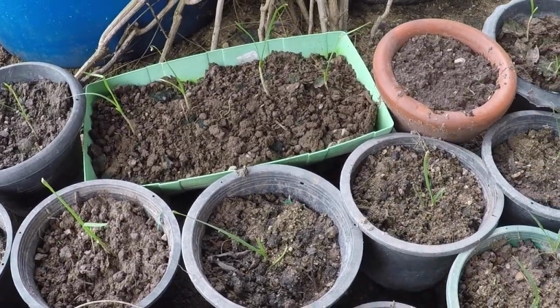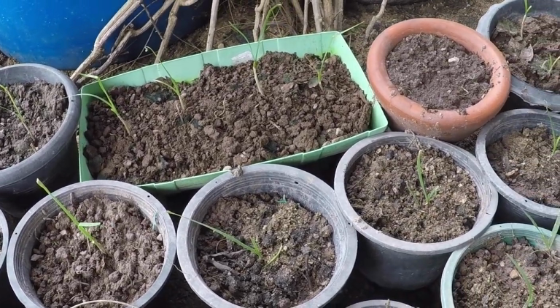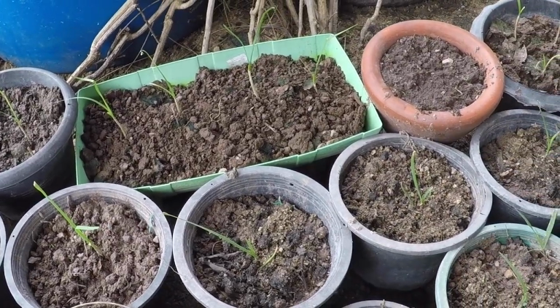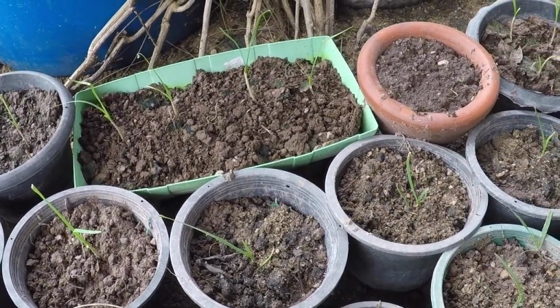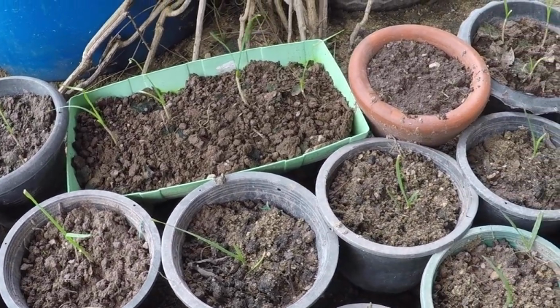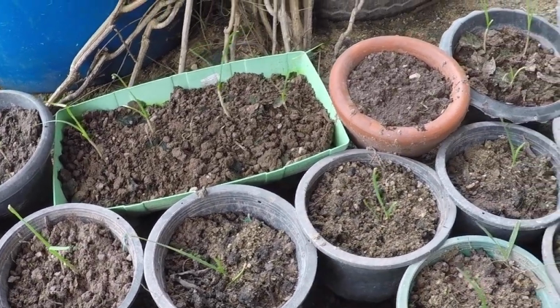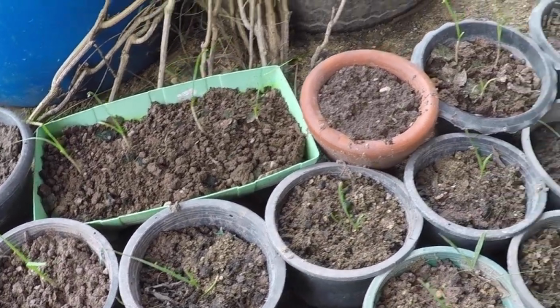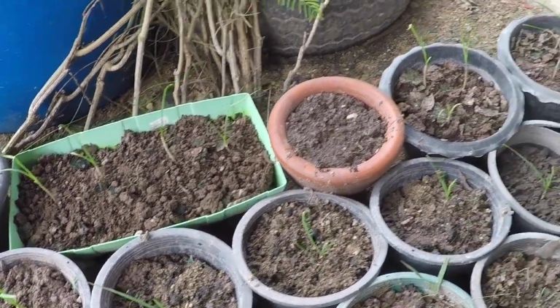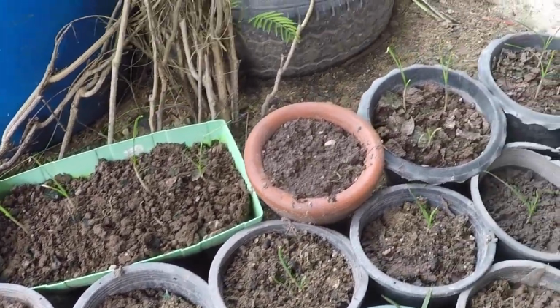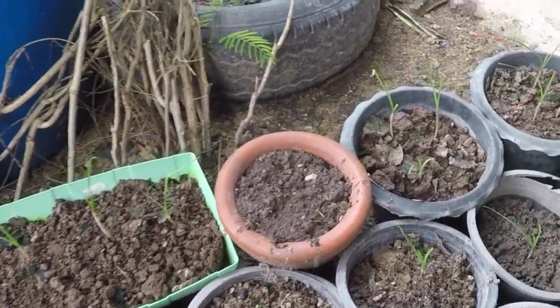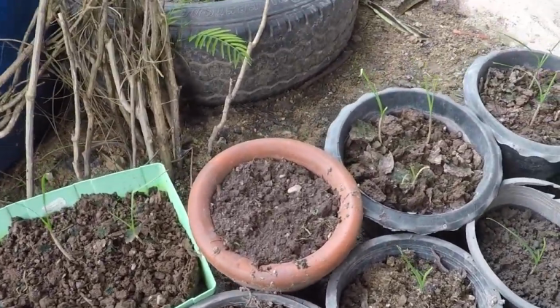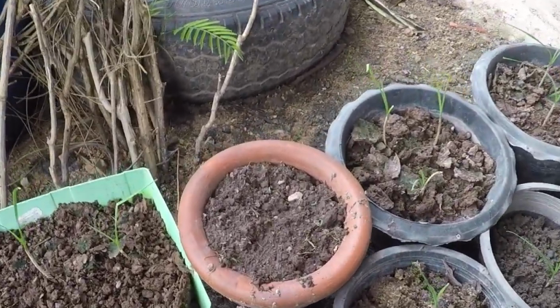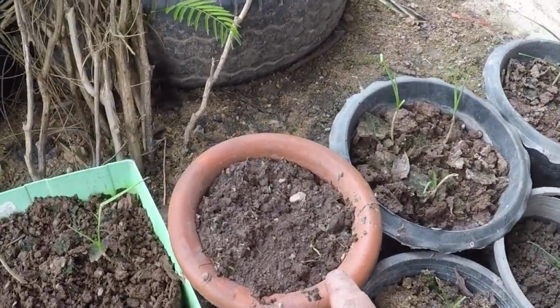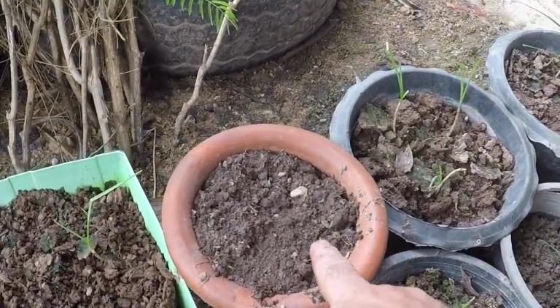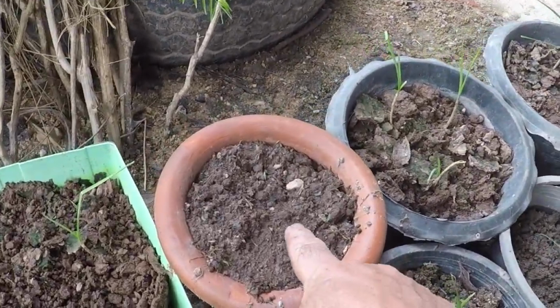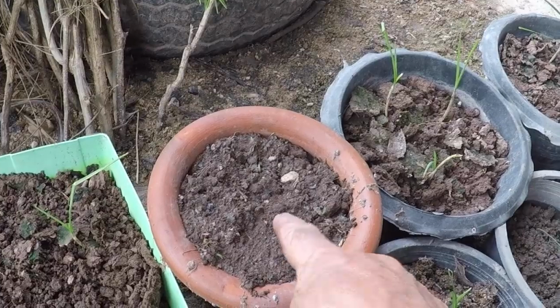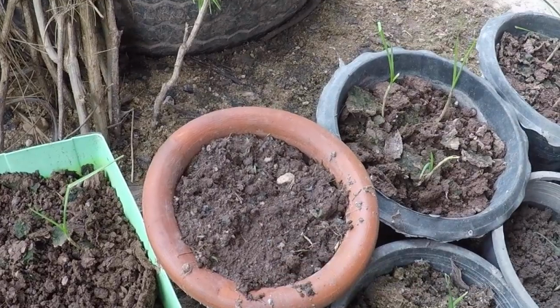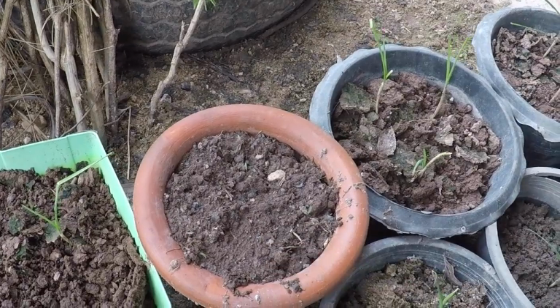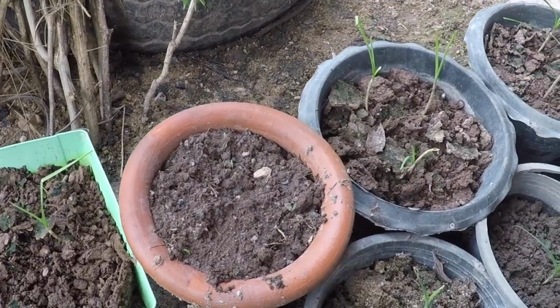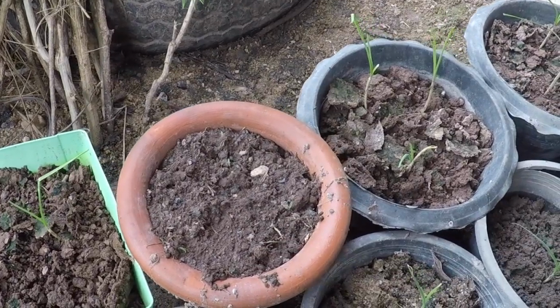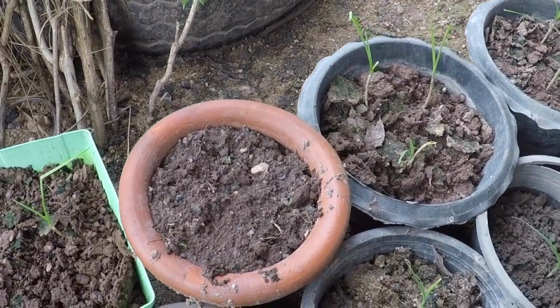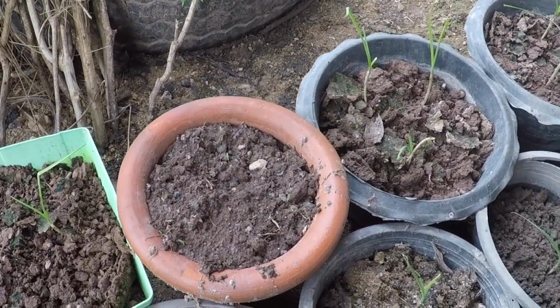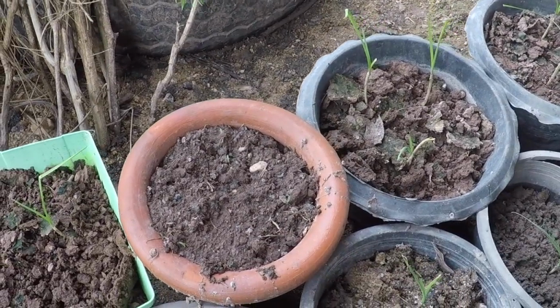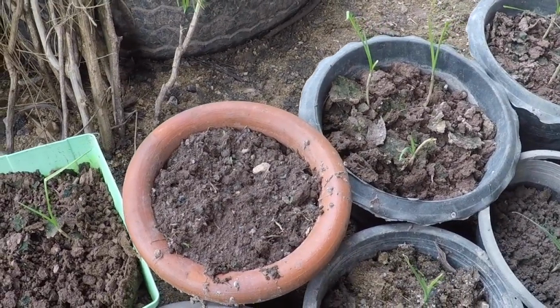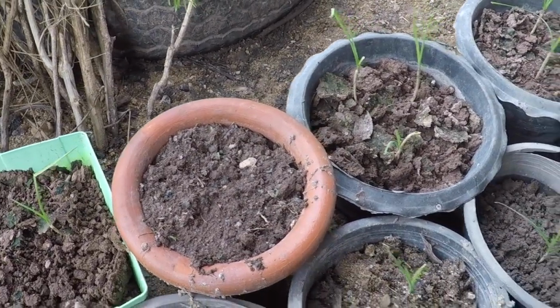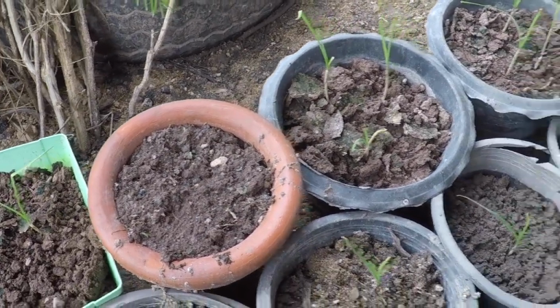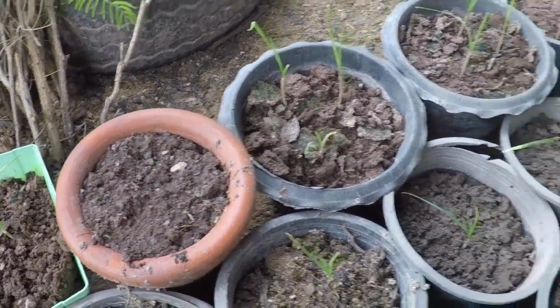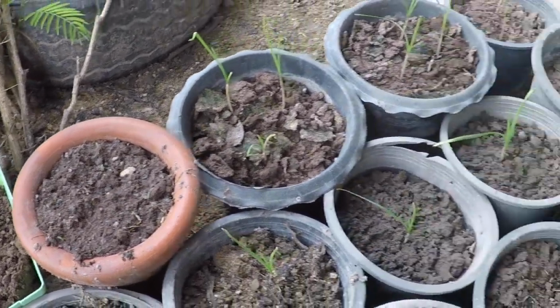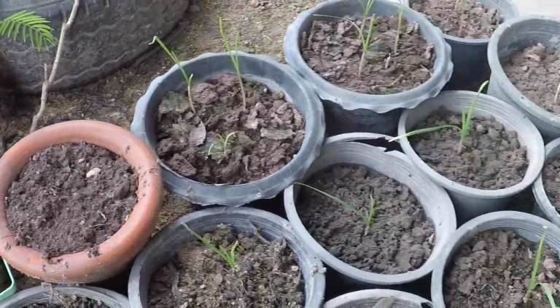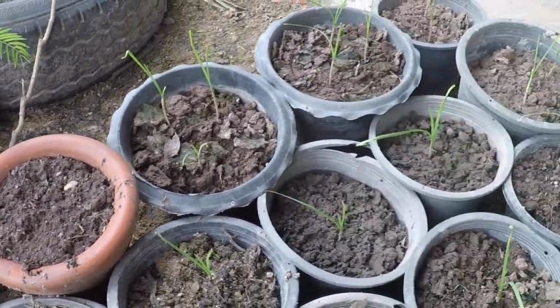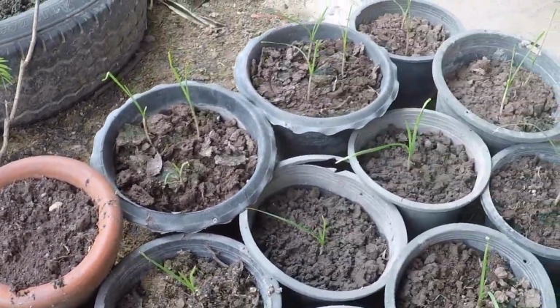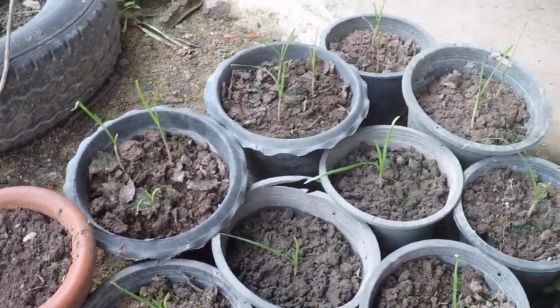We'll keep everyone updated on how they're getting on. From just such a small box we've got probably 30 to 40, and every single one has taken. You might say that's not taken, but I've got some kachai in there too.